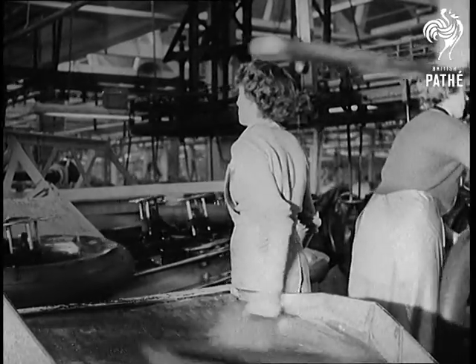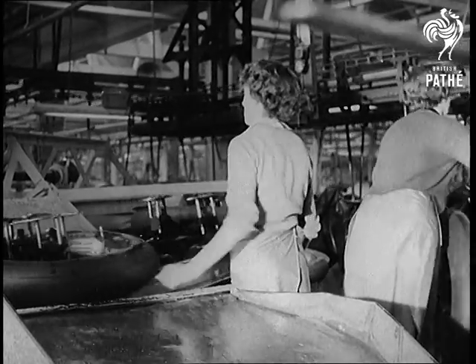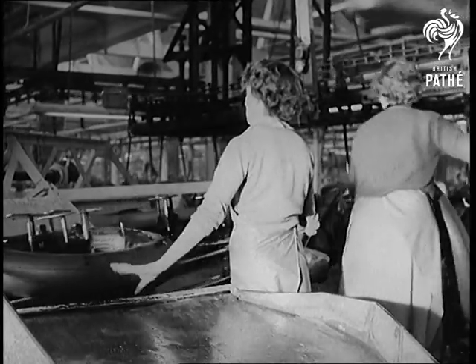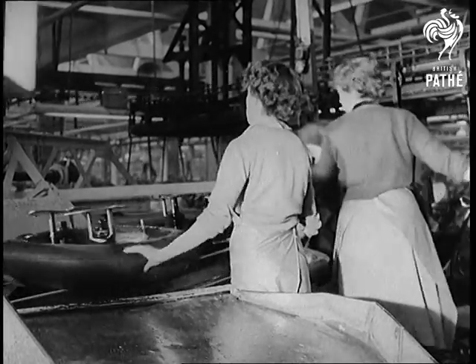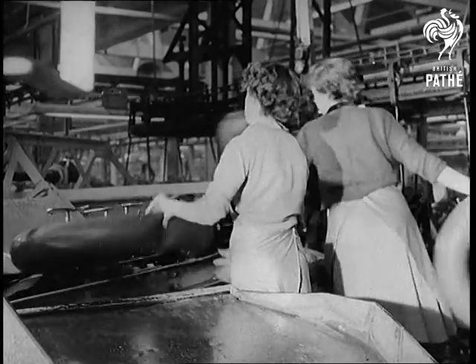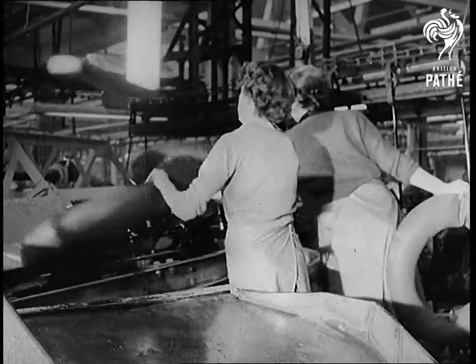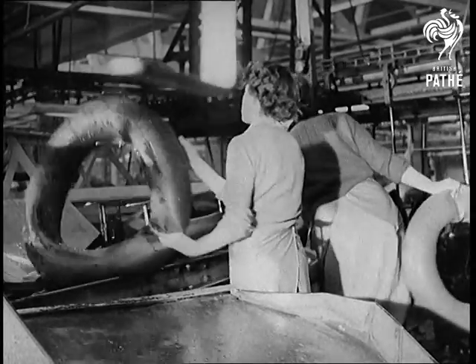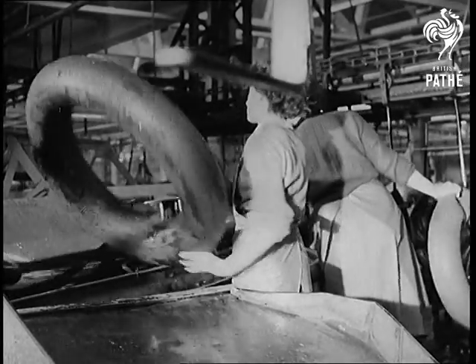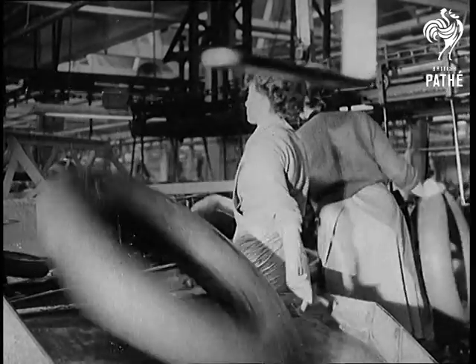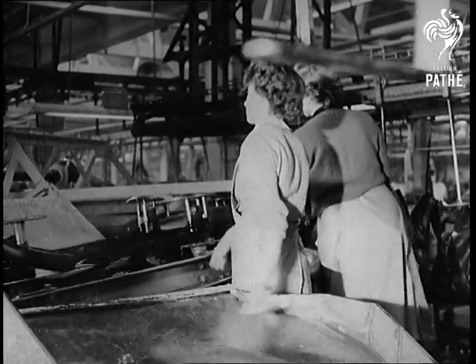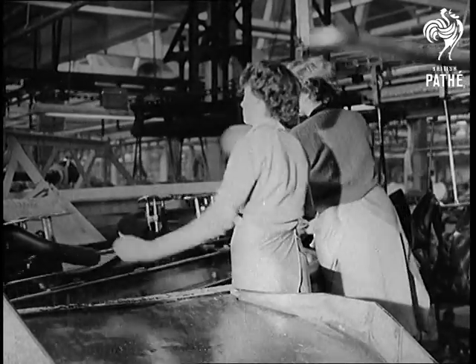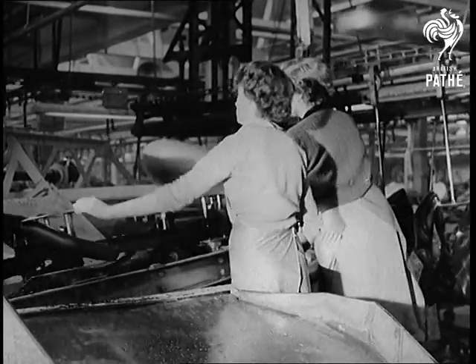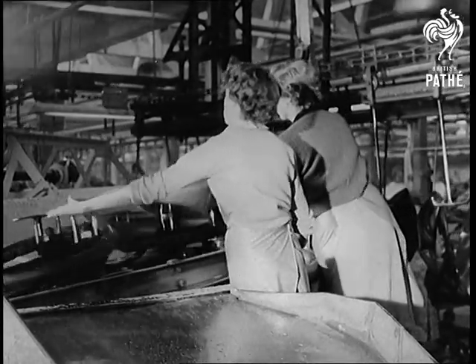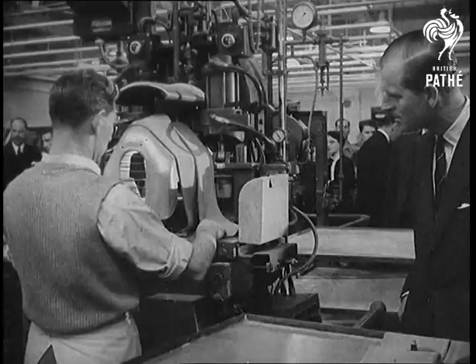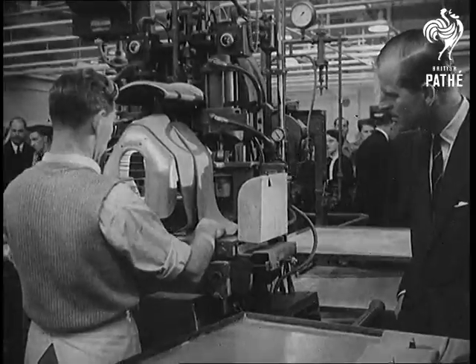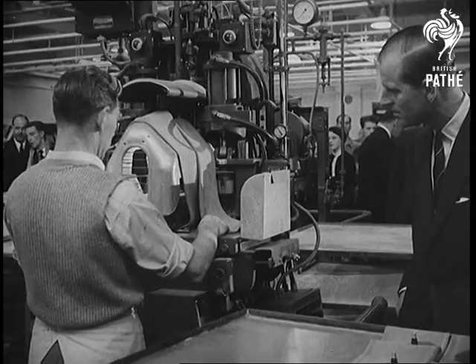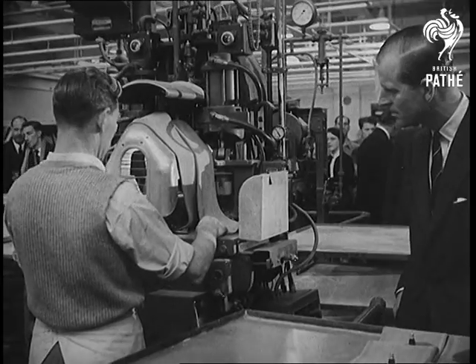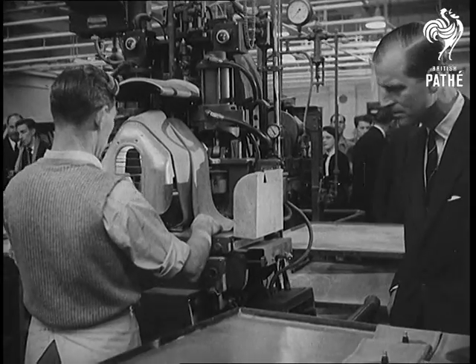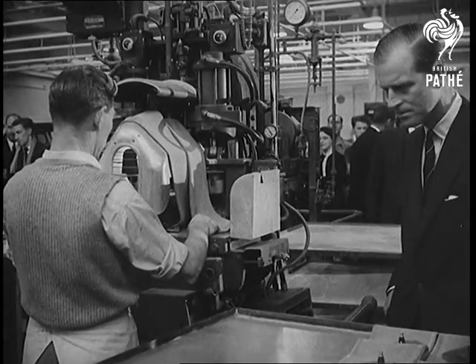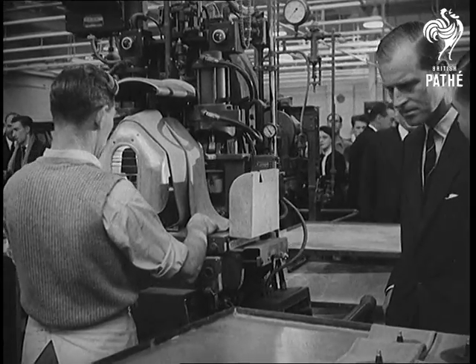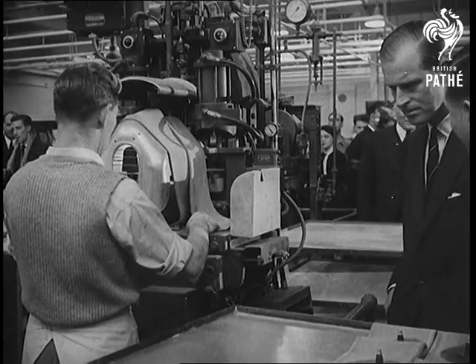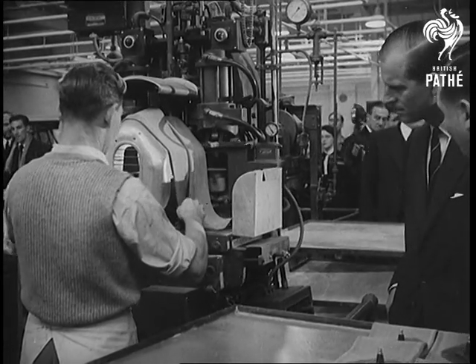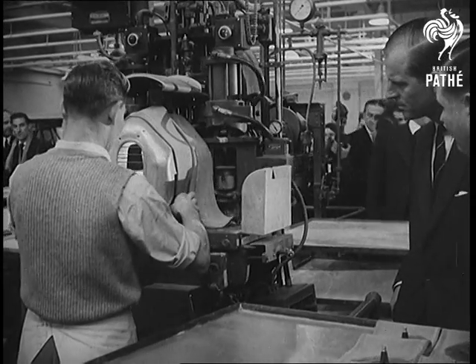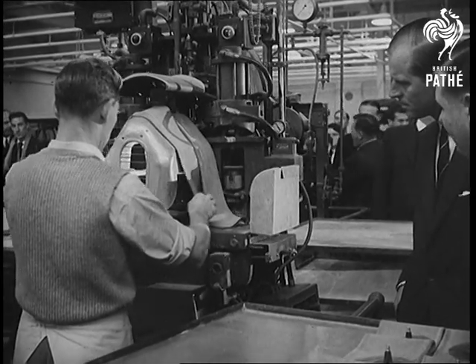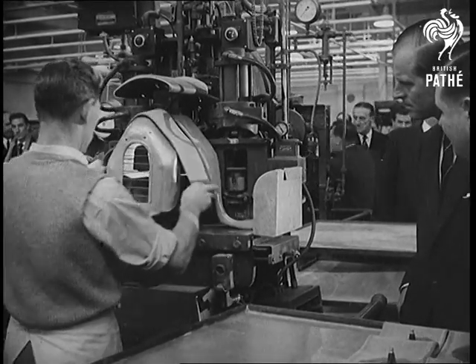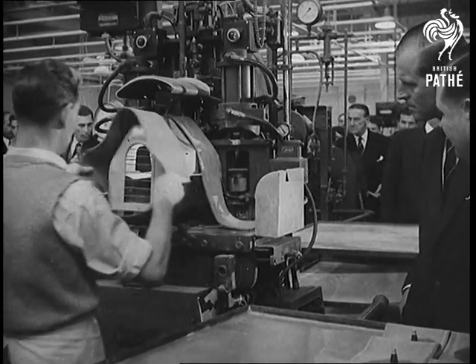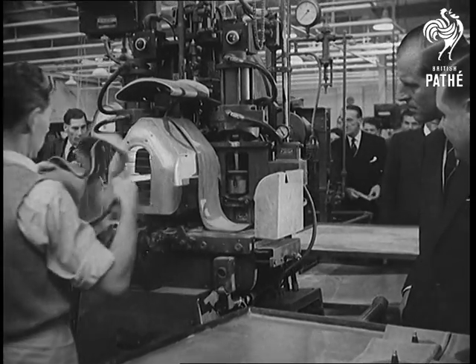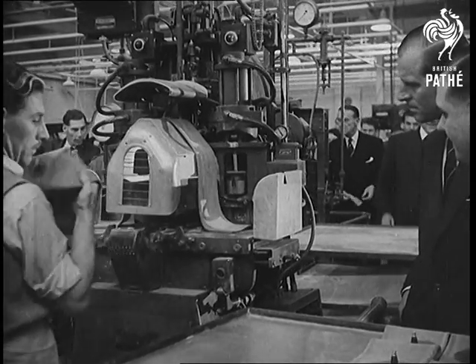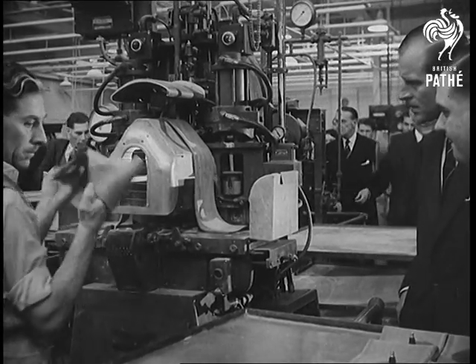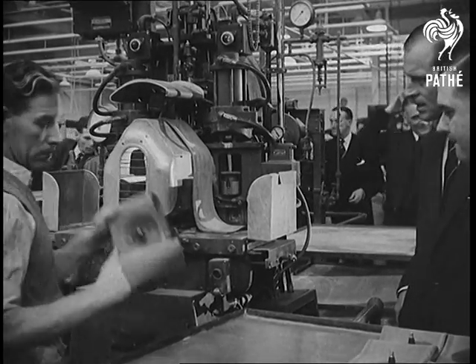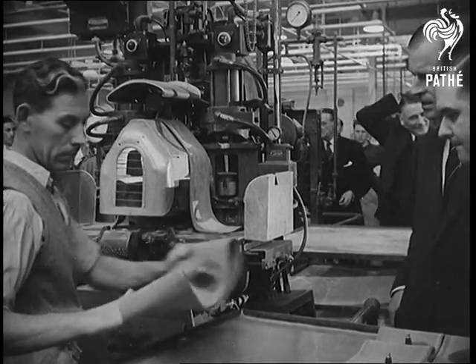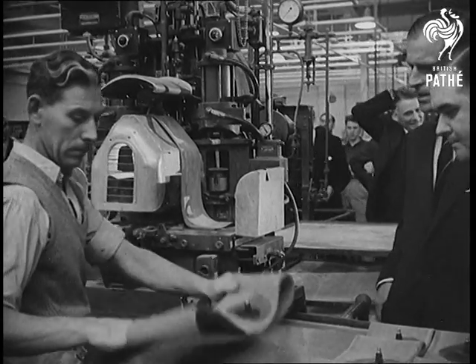How do they put the valve into the tyre? The Duke makes quite sure he finds all the answers by asking the man responsible.